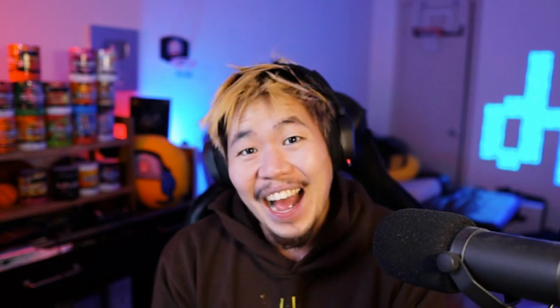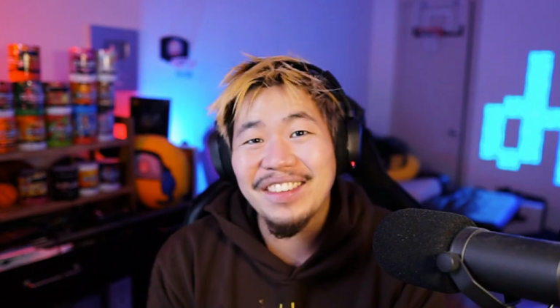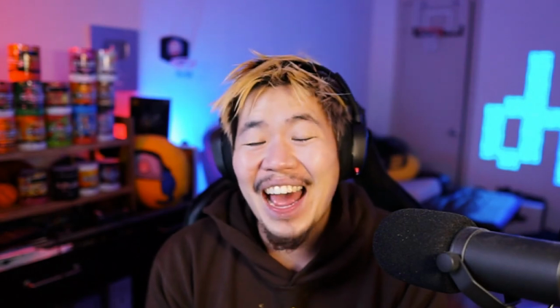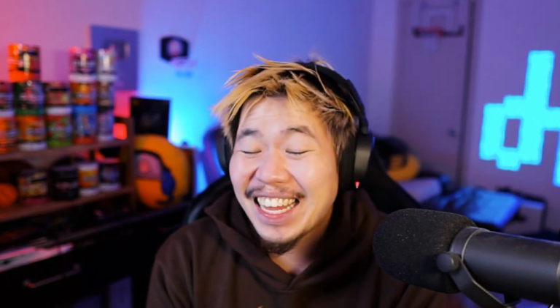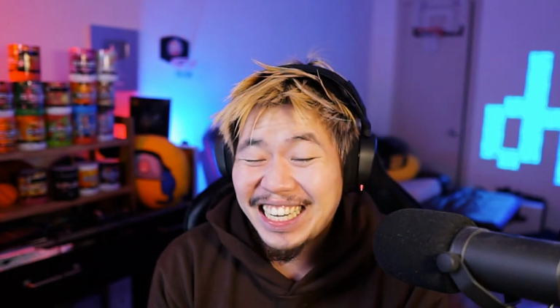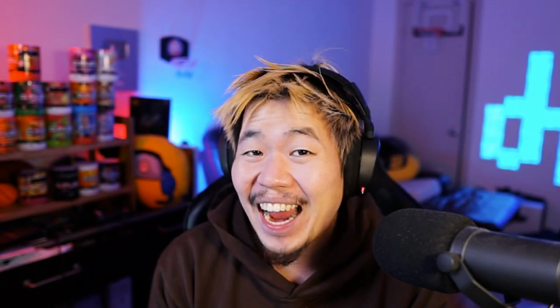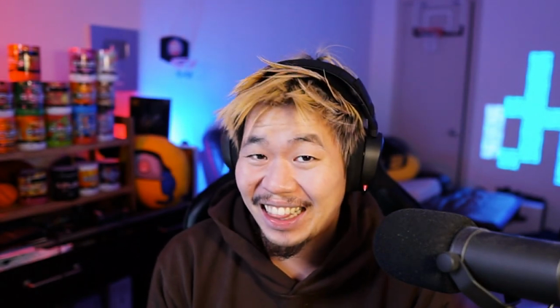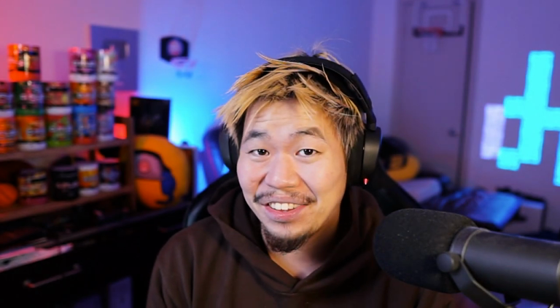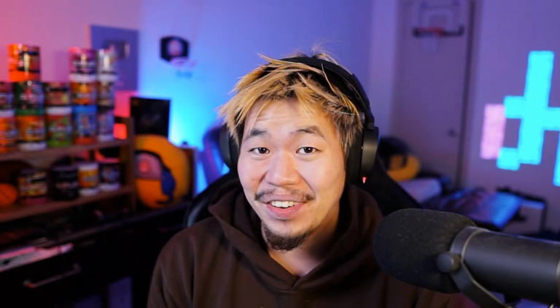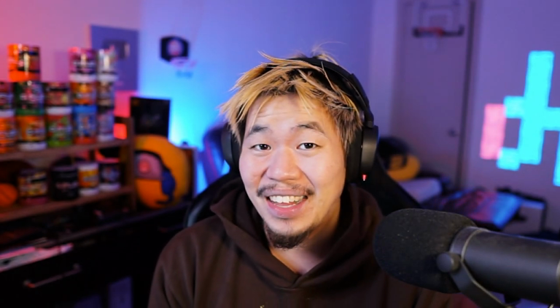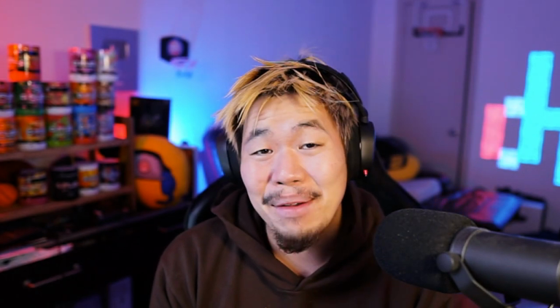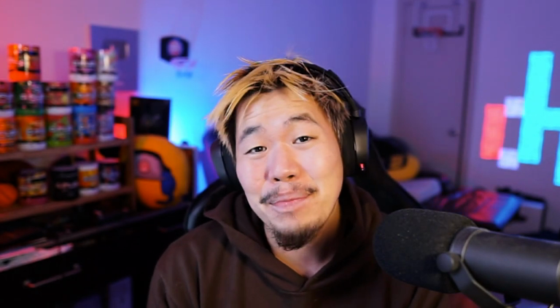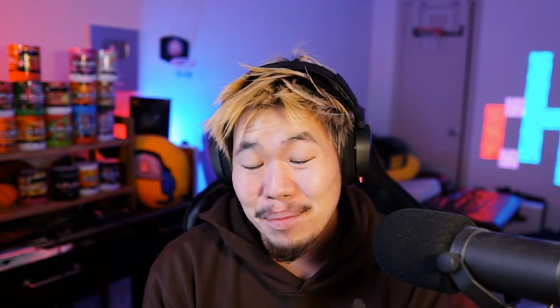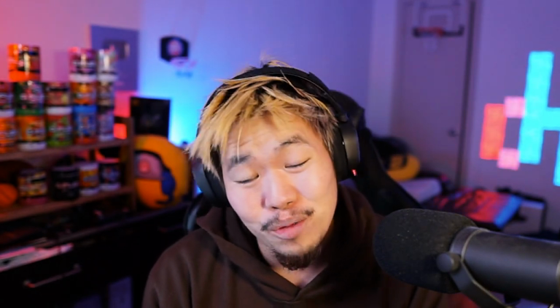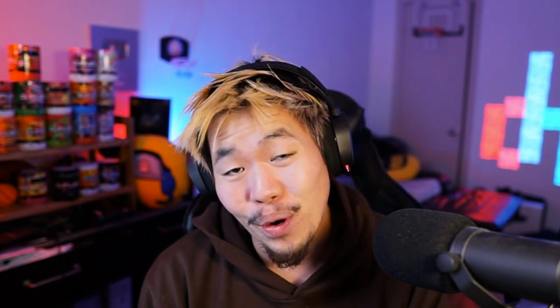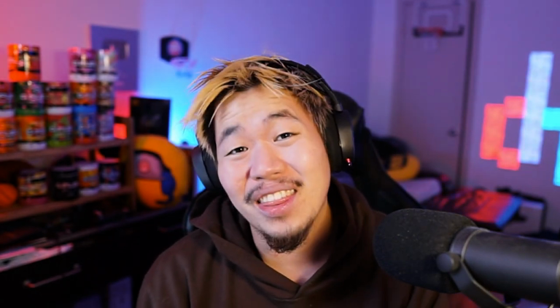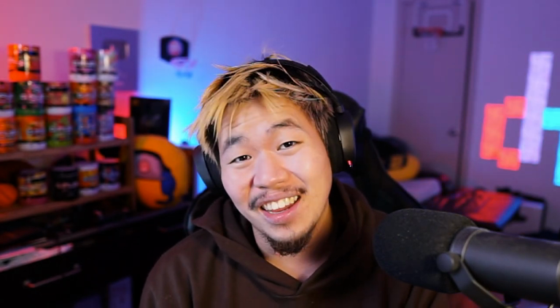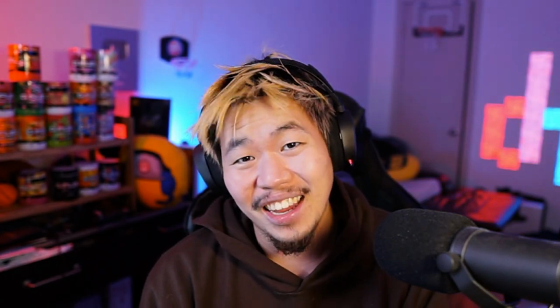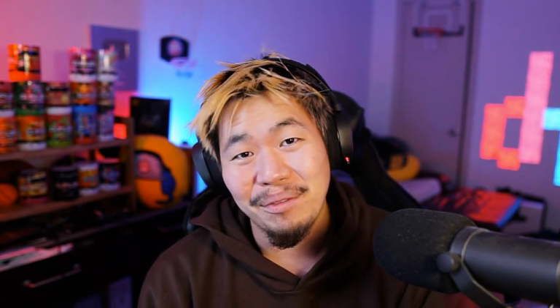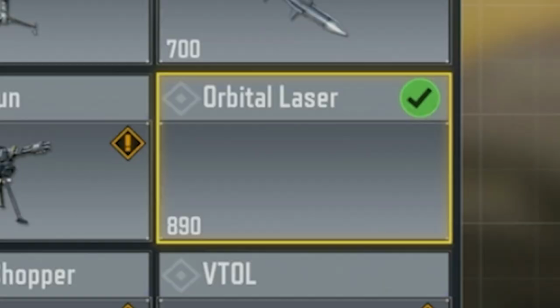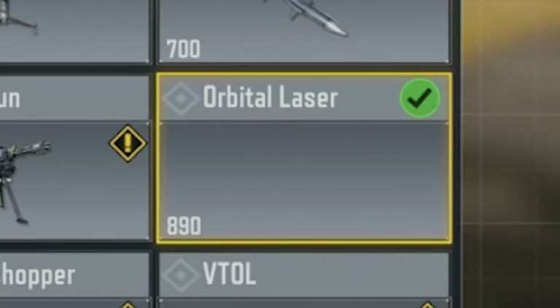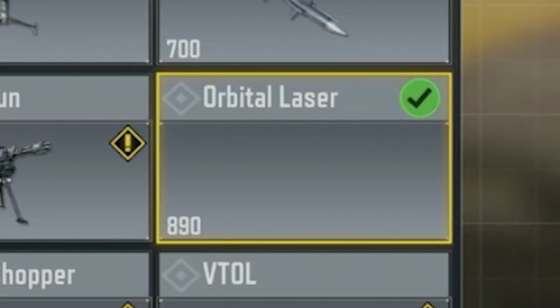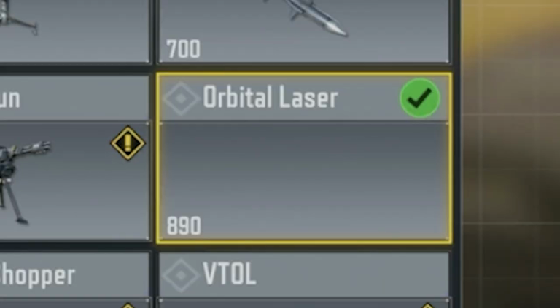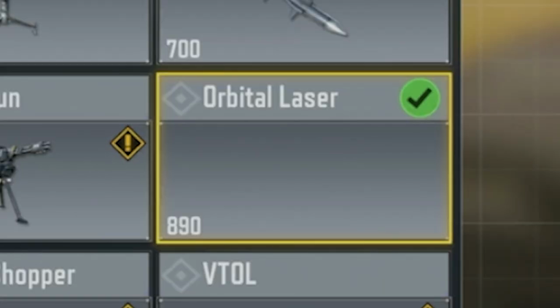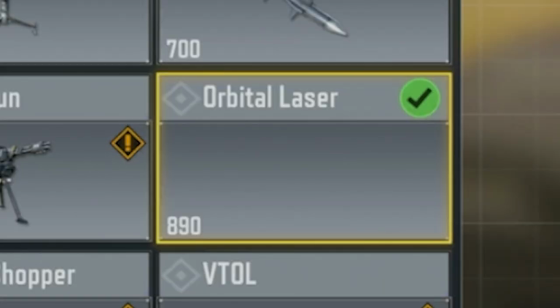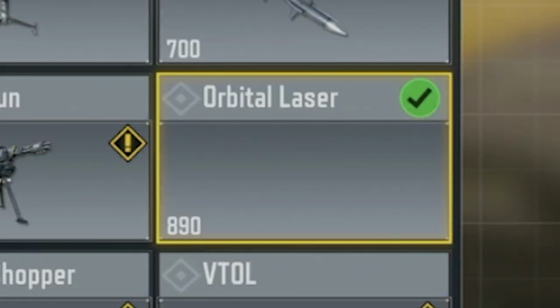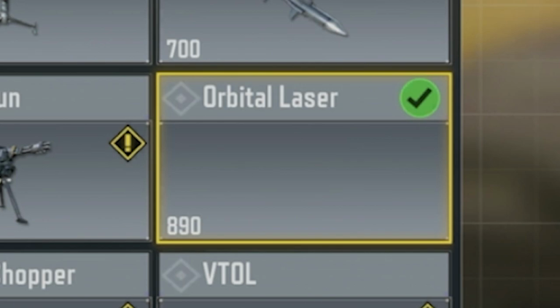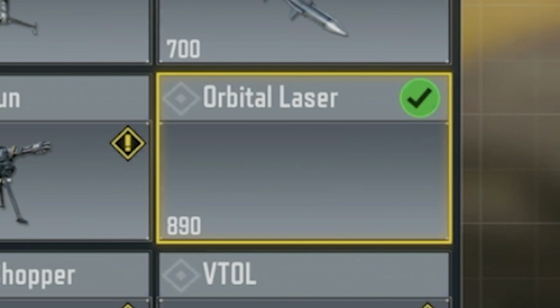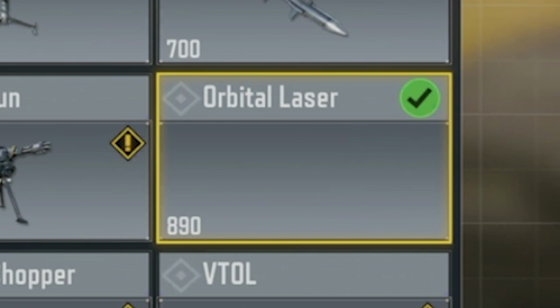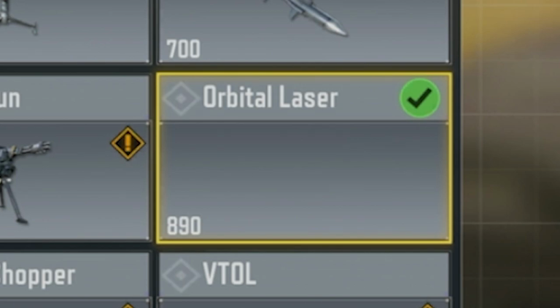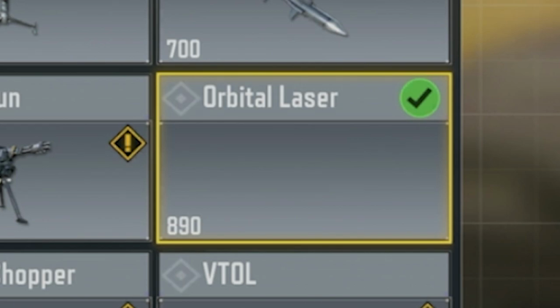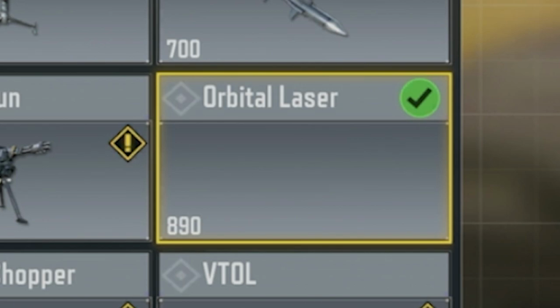Guys, you're adding a giant laser. It might be the most broken thing in the game. Alright, the orbital laser will only cost 890 points.